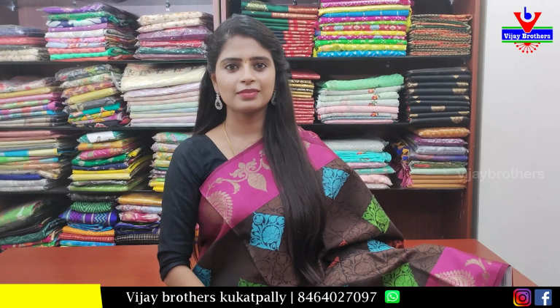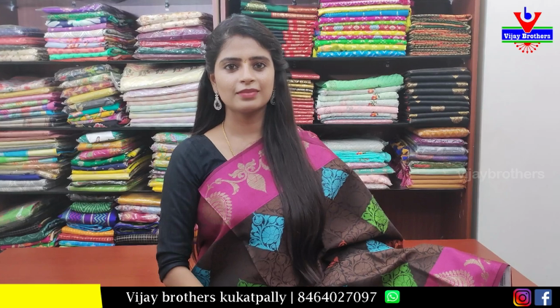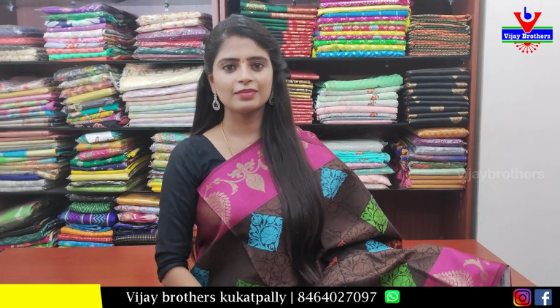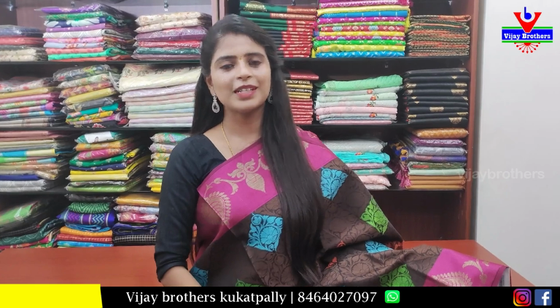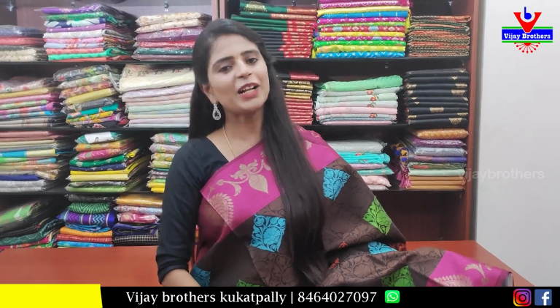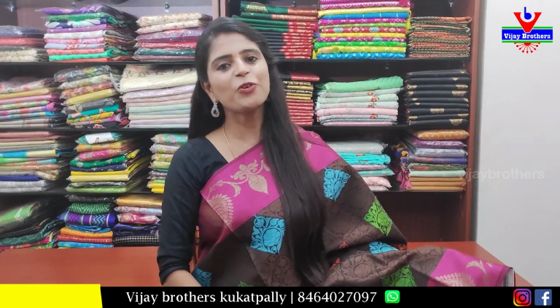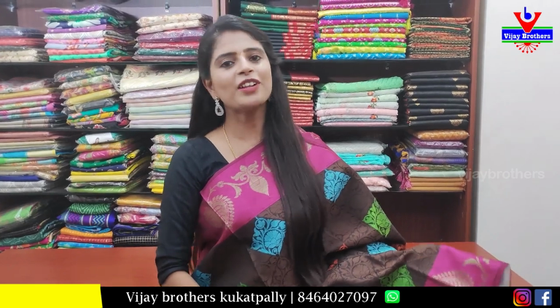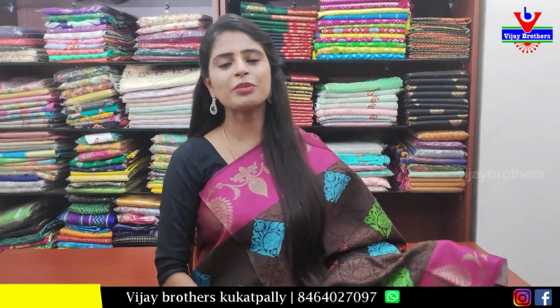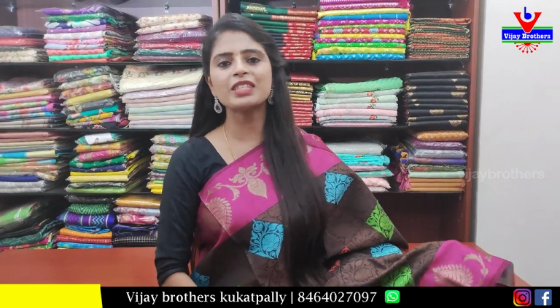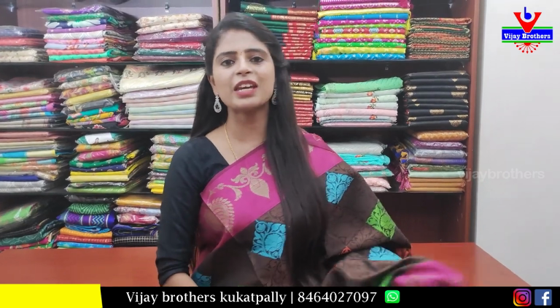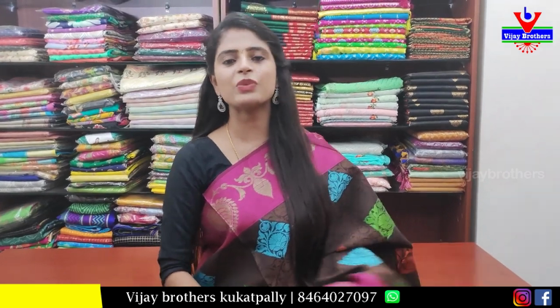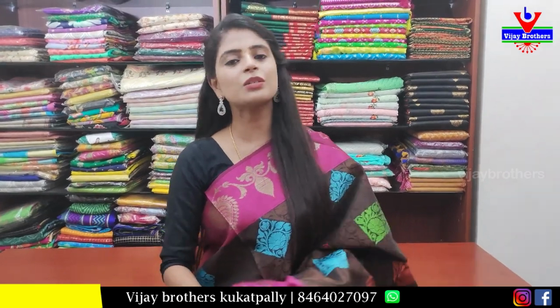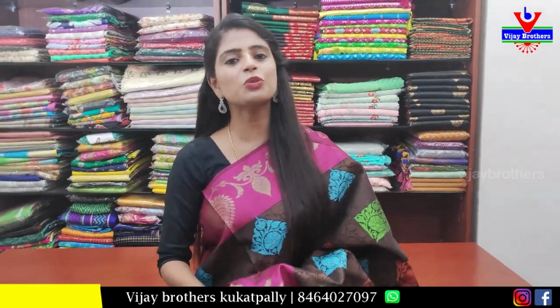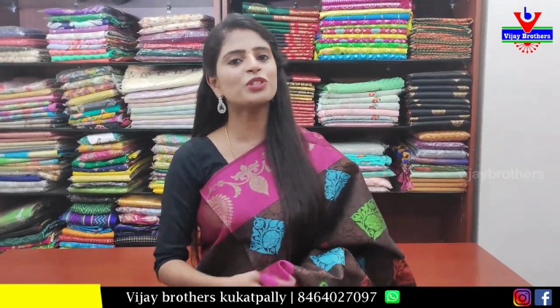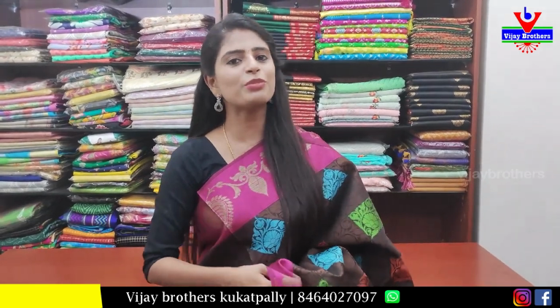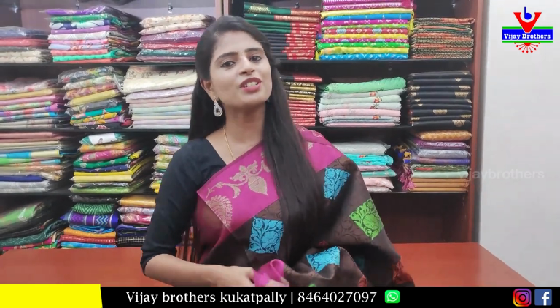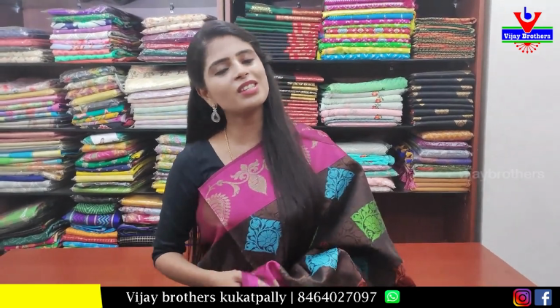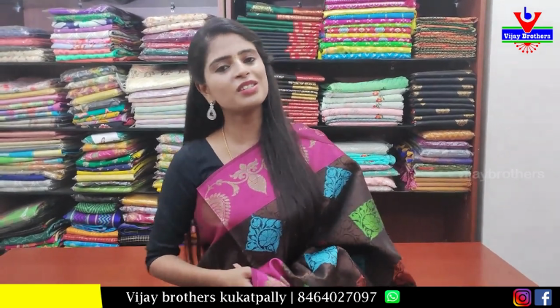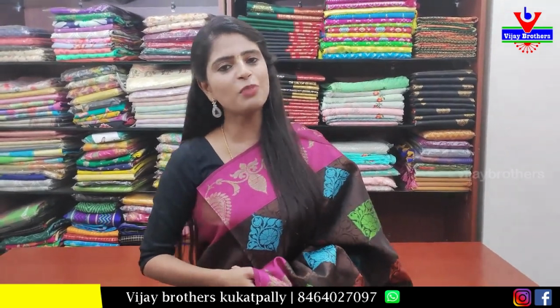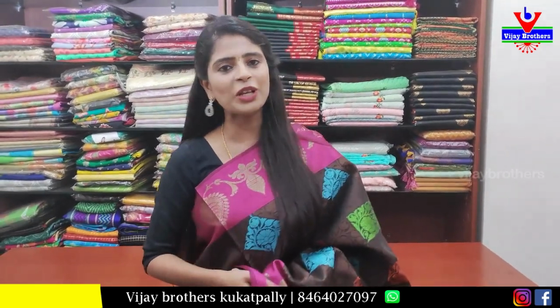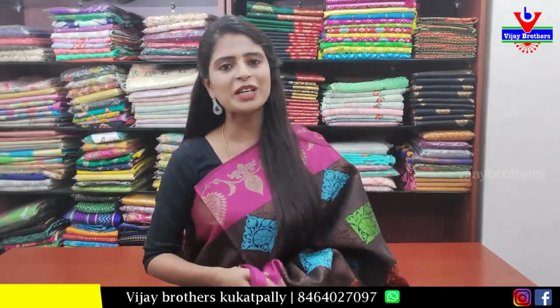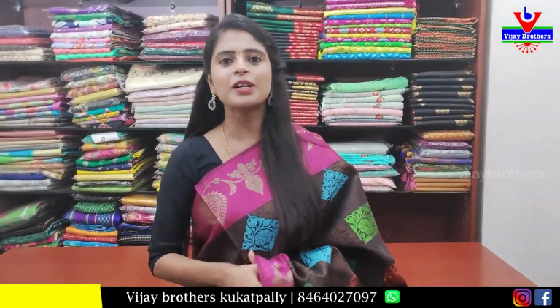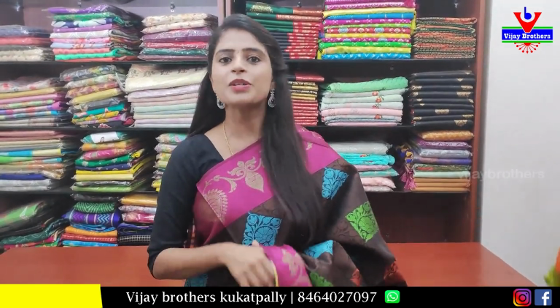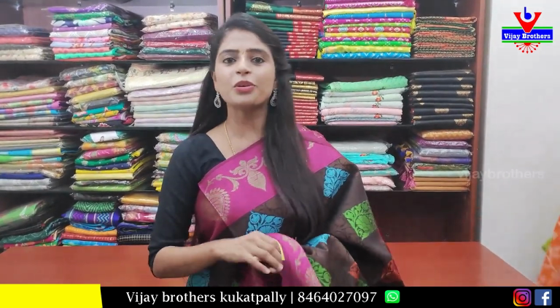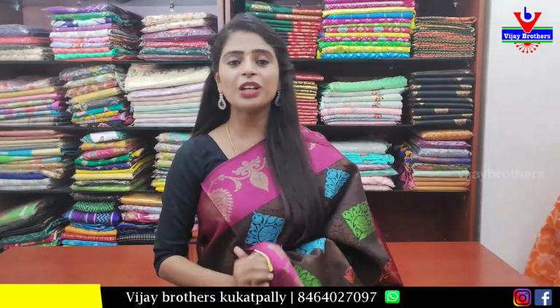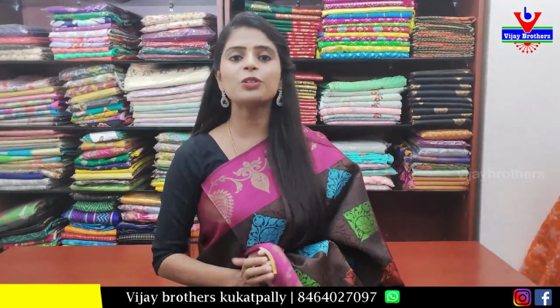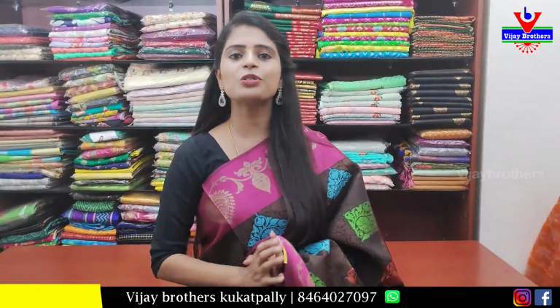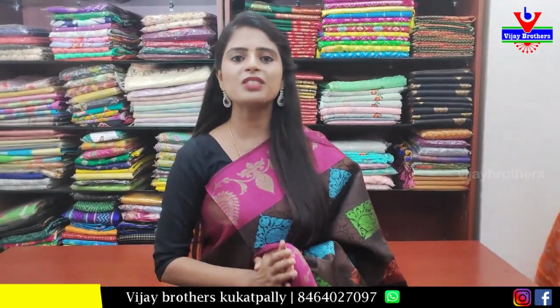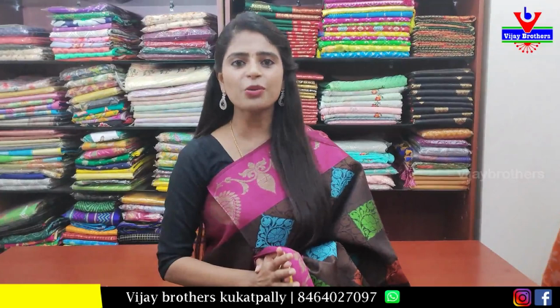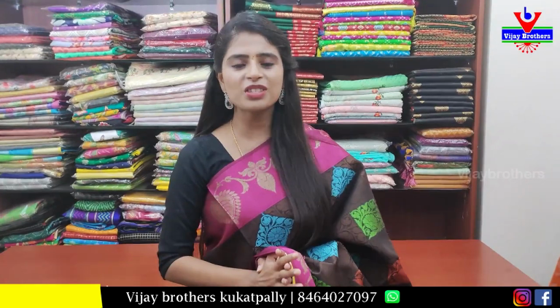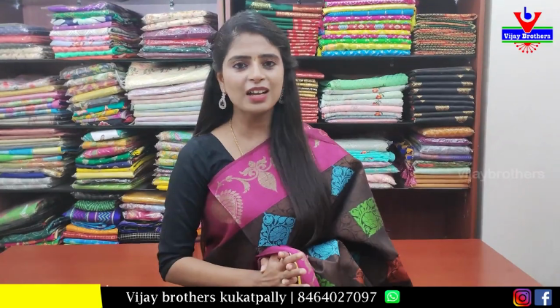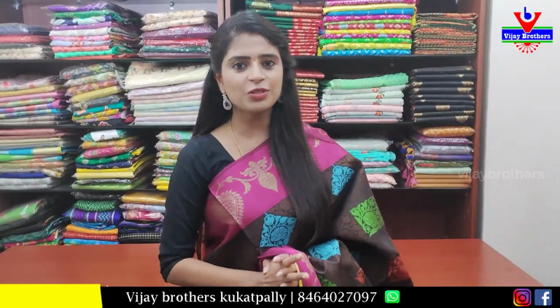Hello all. Namaste. Welcome to Vijay Brothers. This is Monica. Today we are going to show discounted sarees.